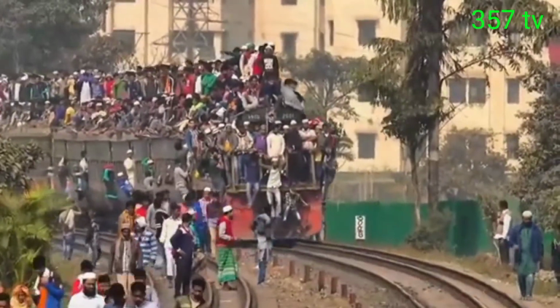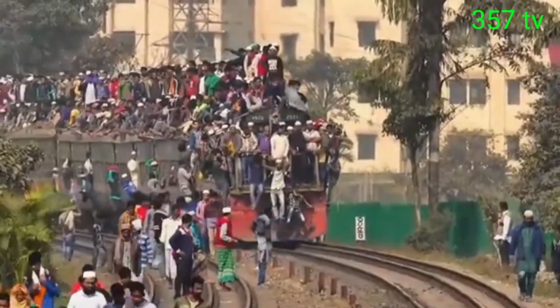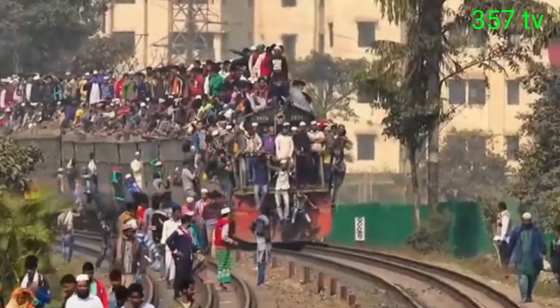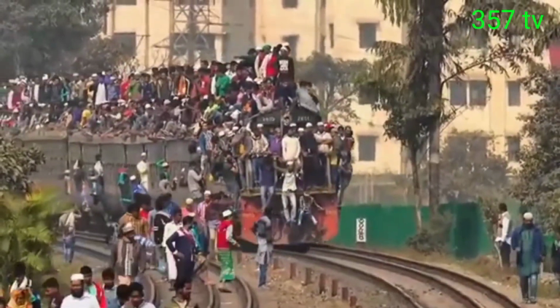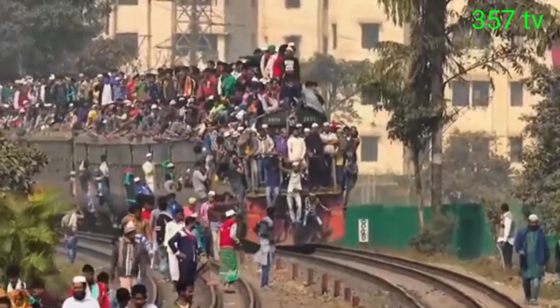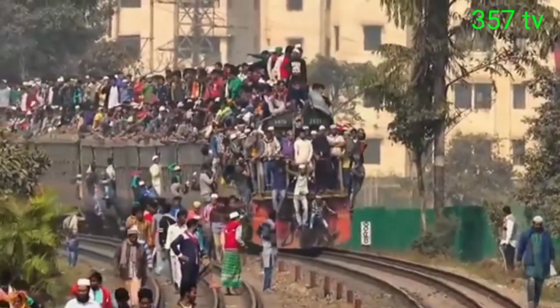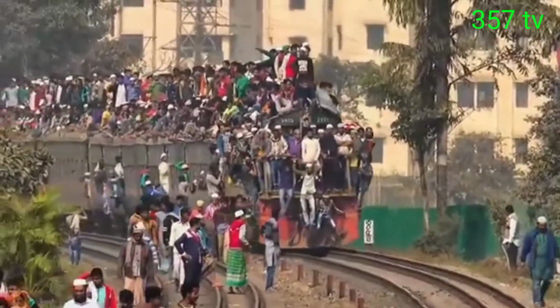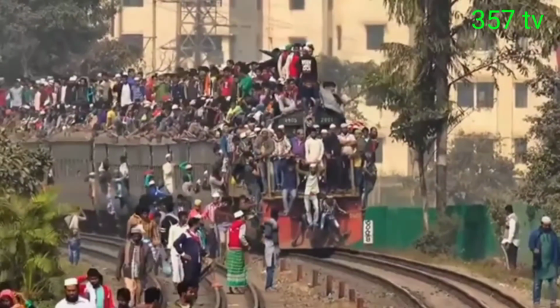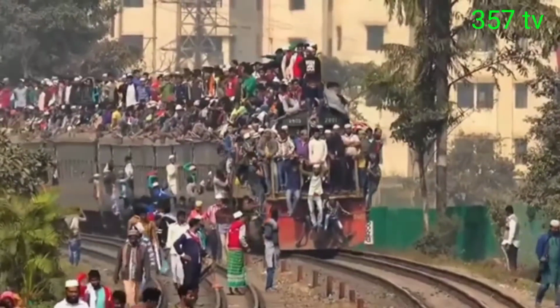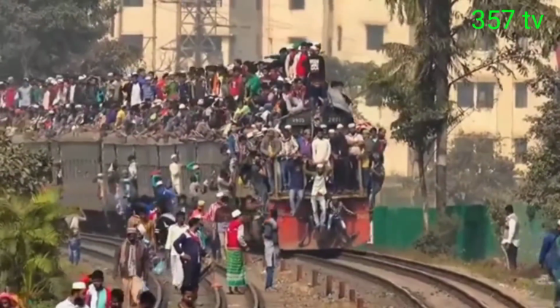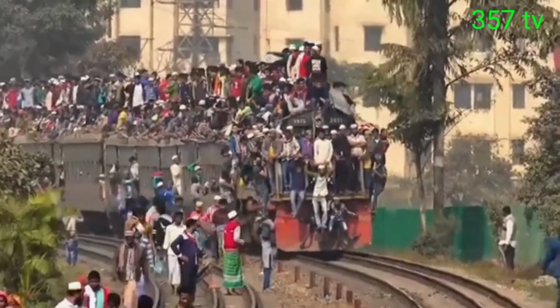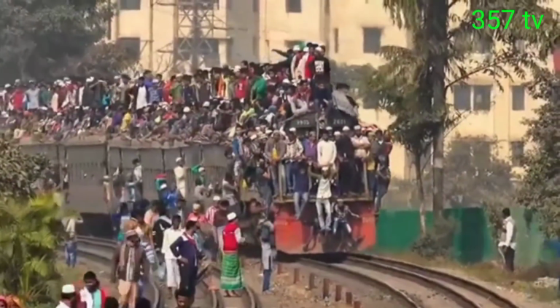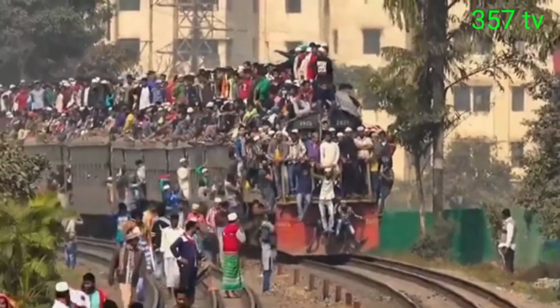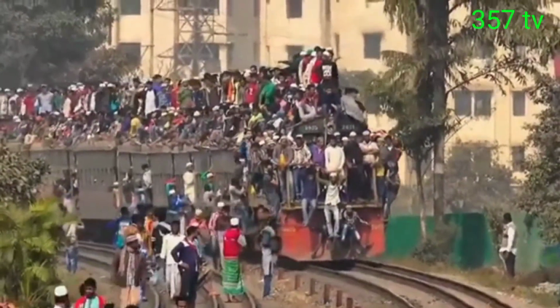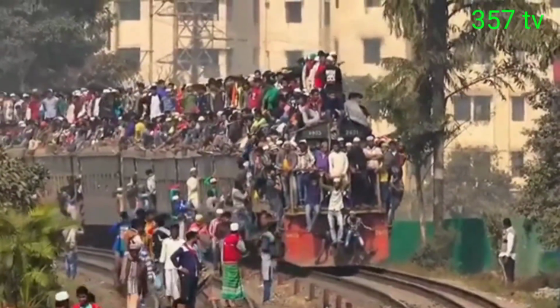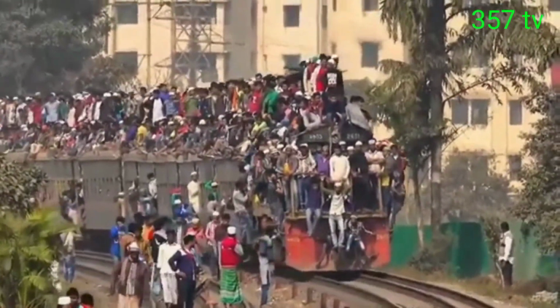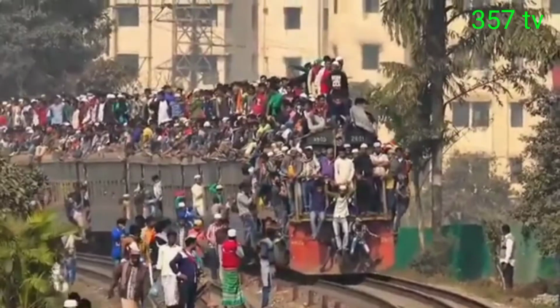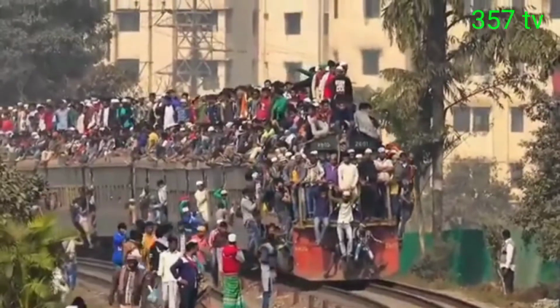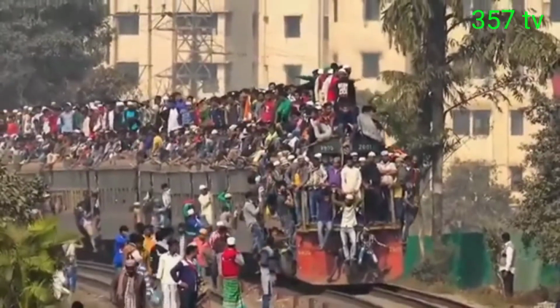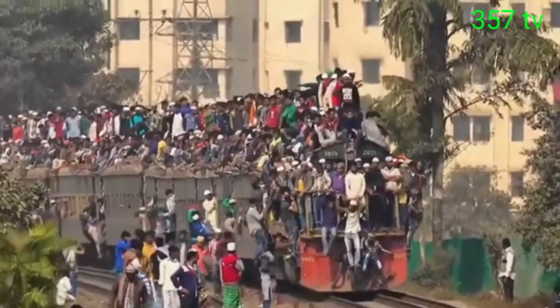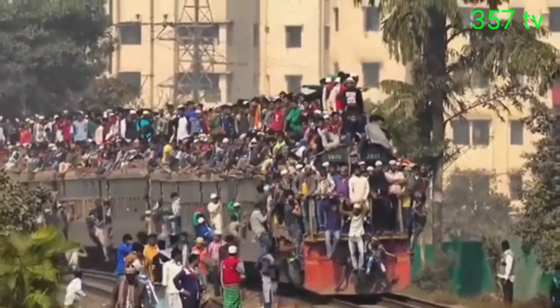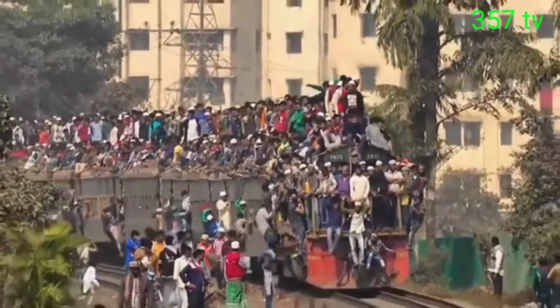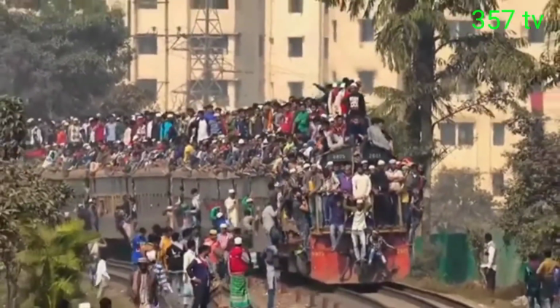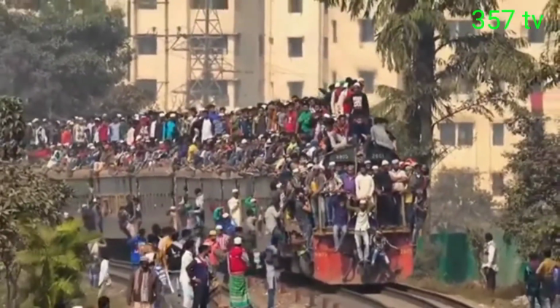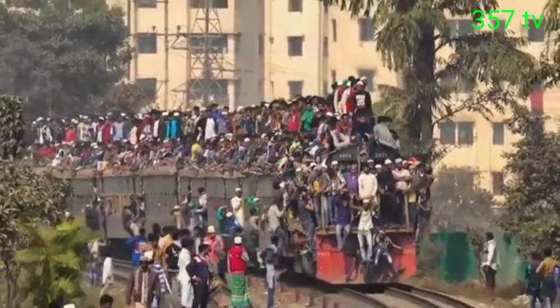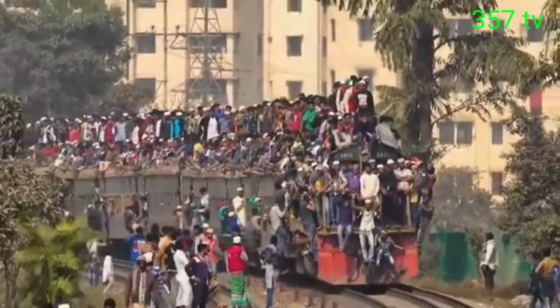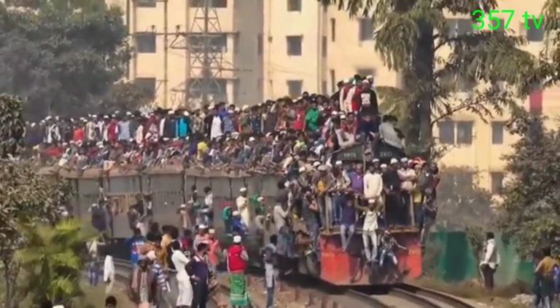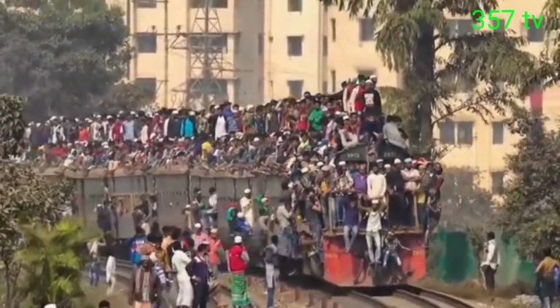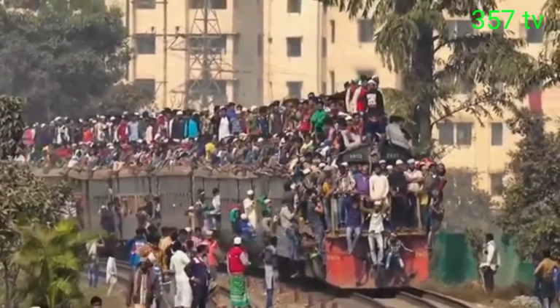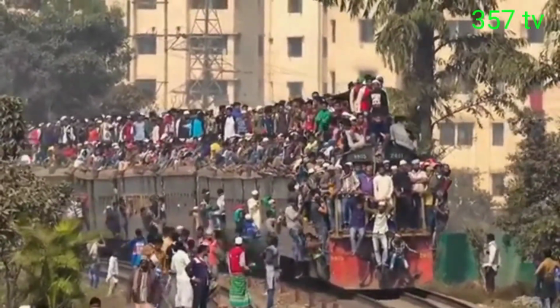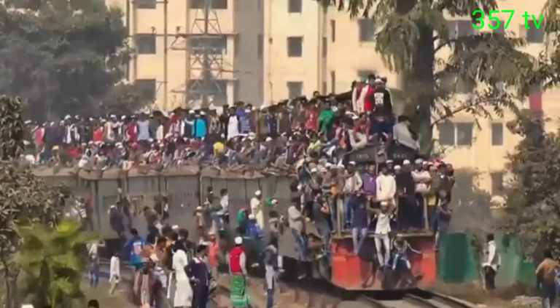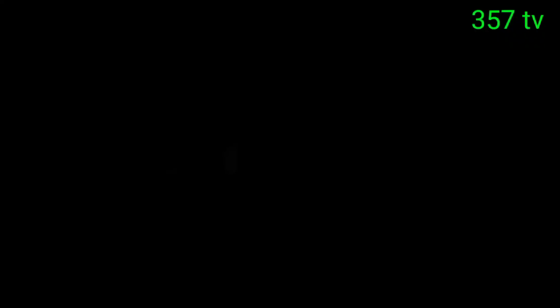In fact, this unusual way to travel is due to the congestion of railways and overcrowding.